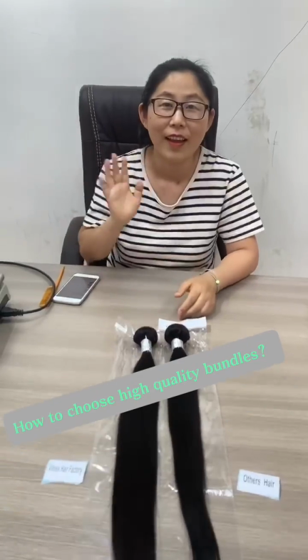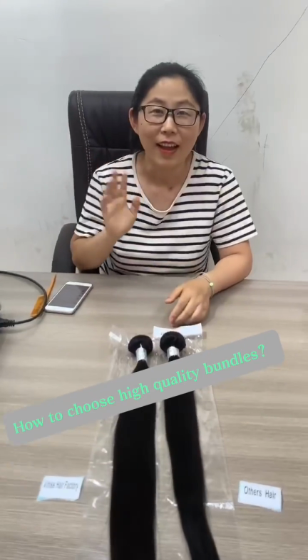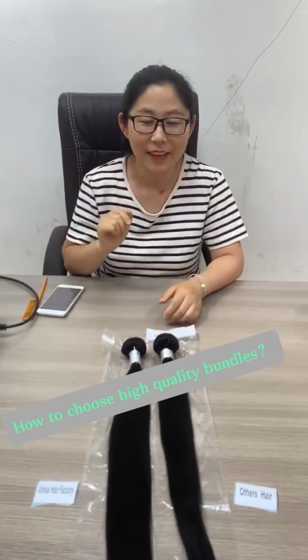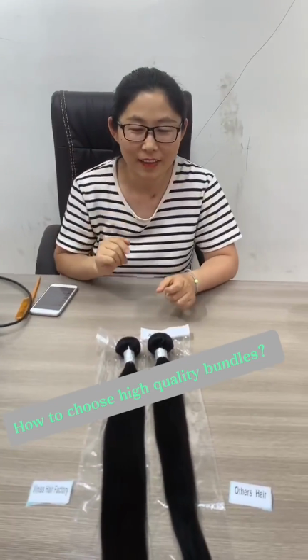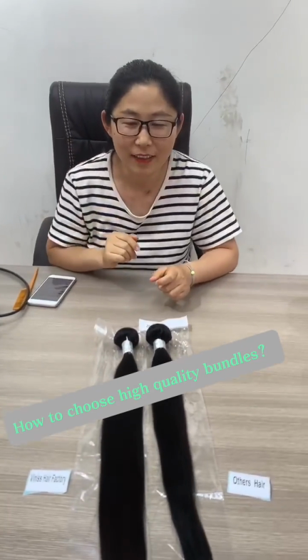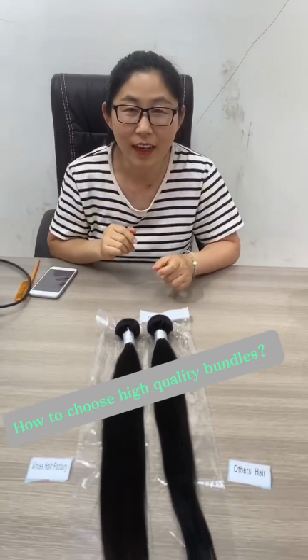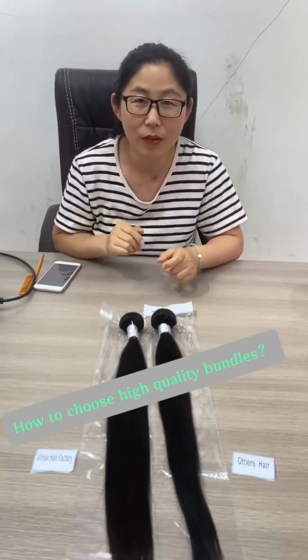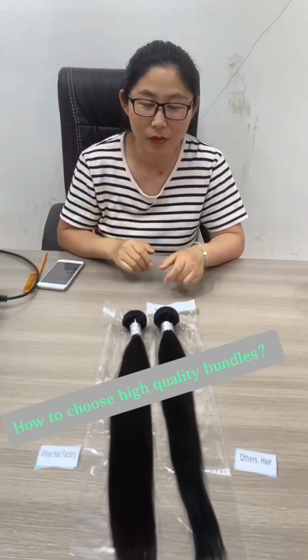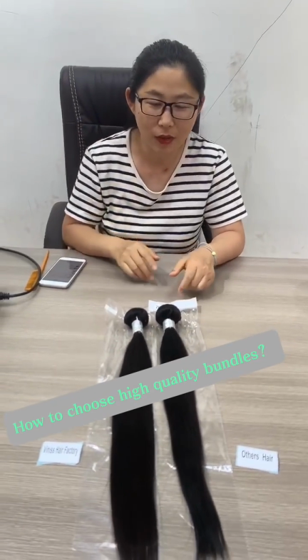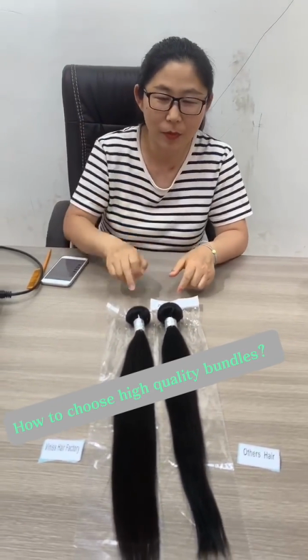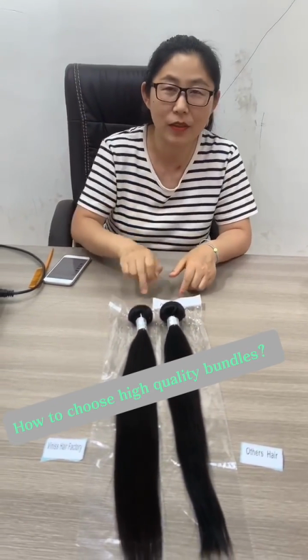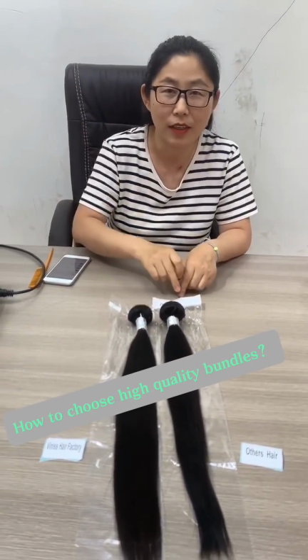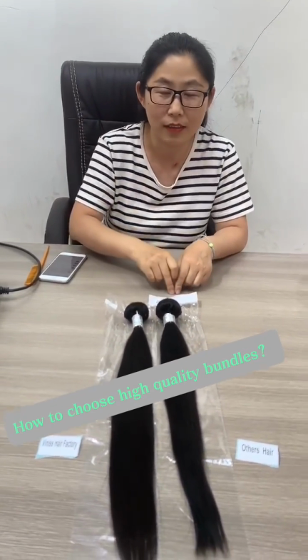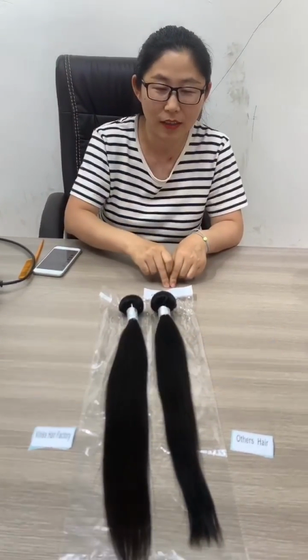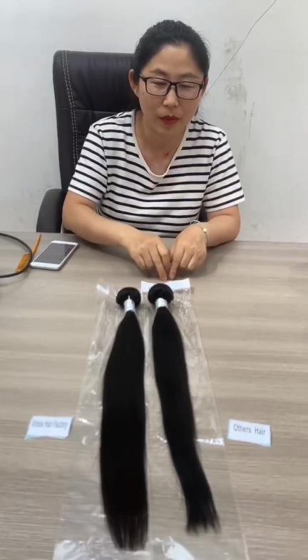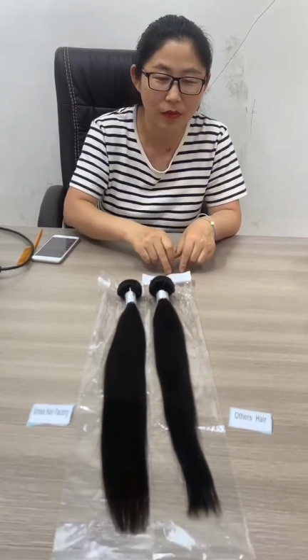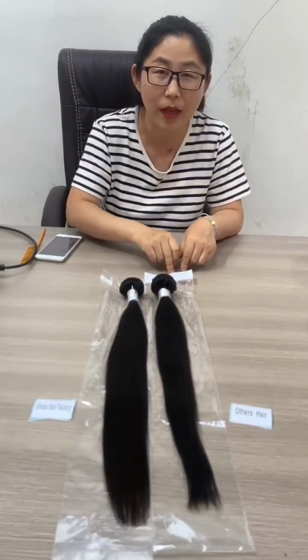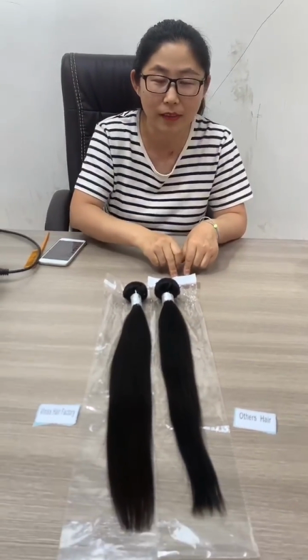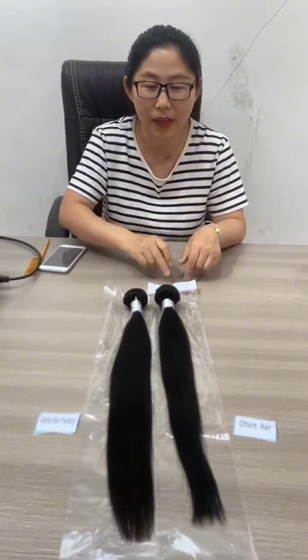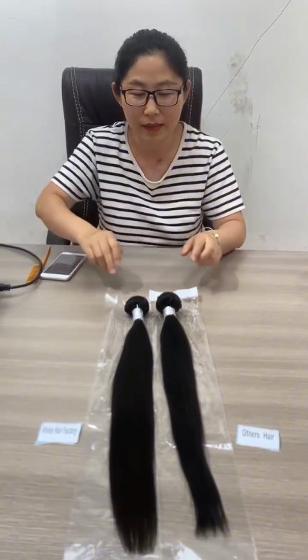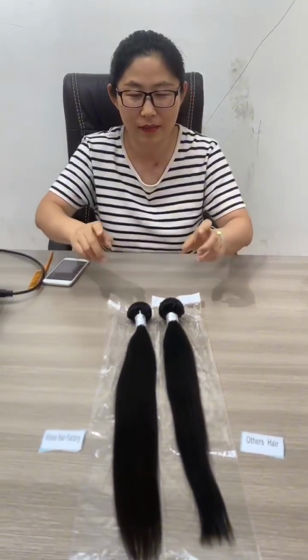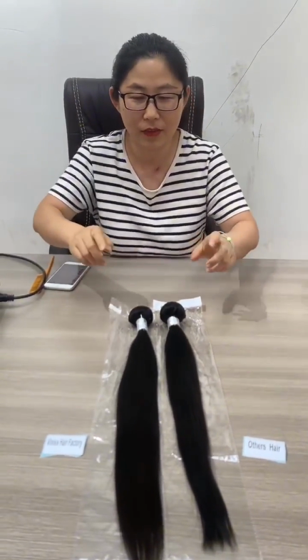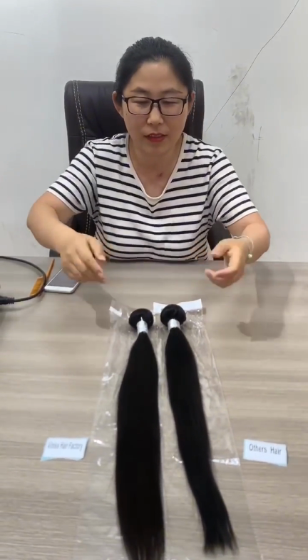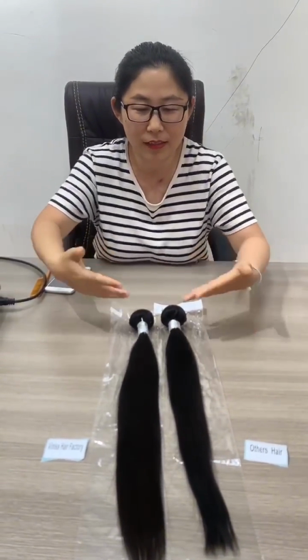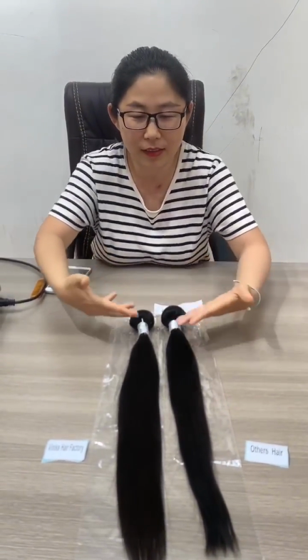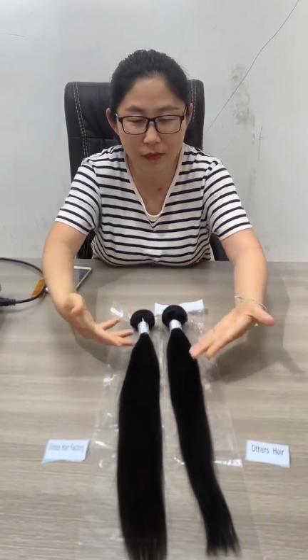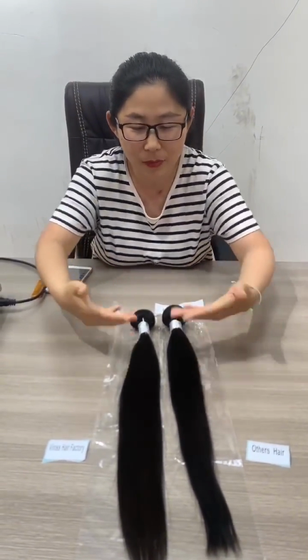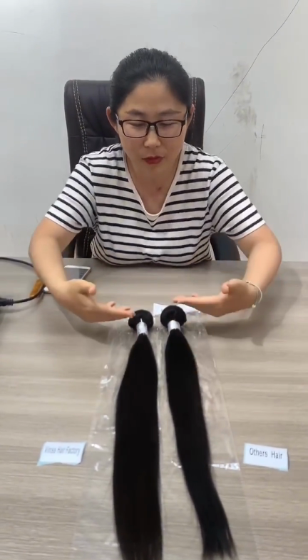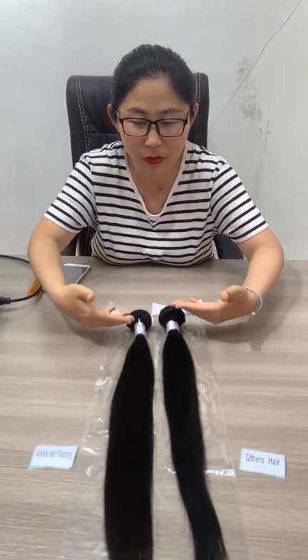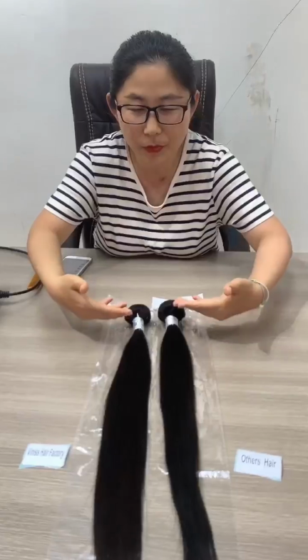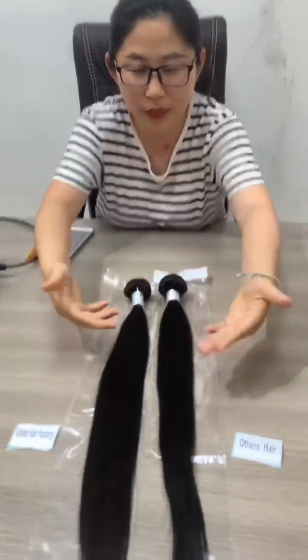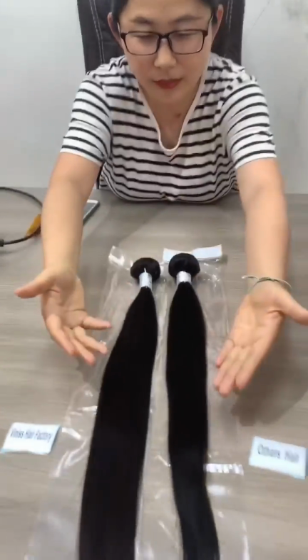Hi dear! Today I will show you our bundles and the bundles from other suppliers. First, let's see from the top to the end.